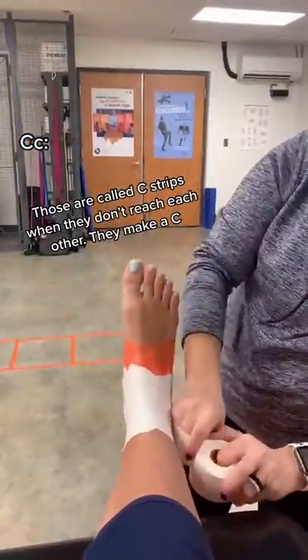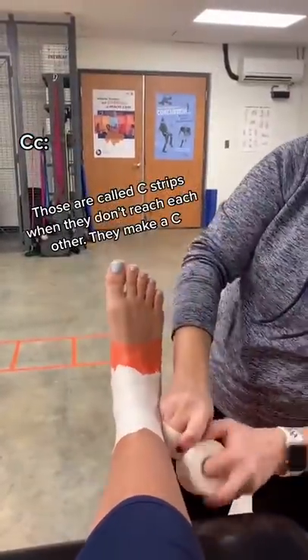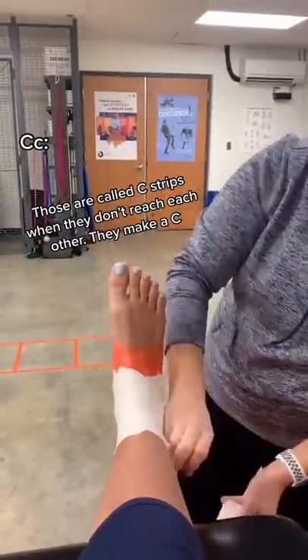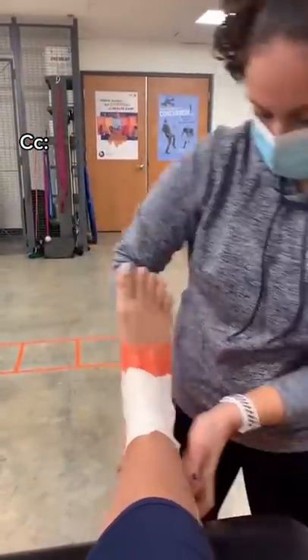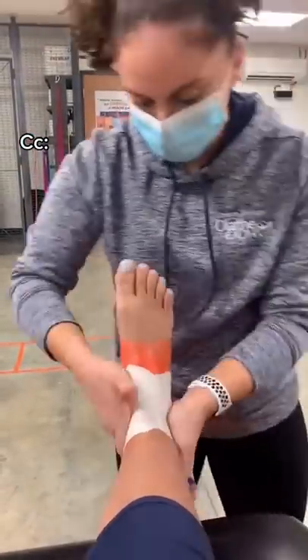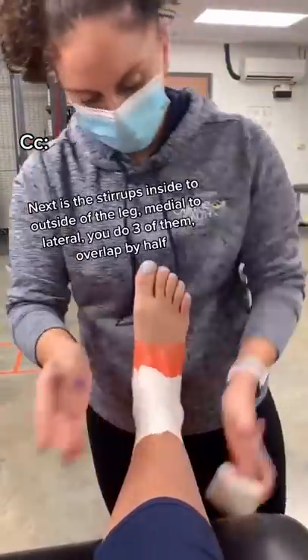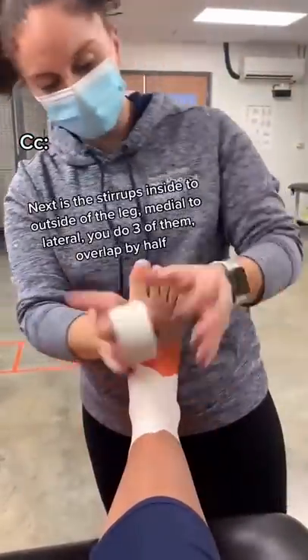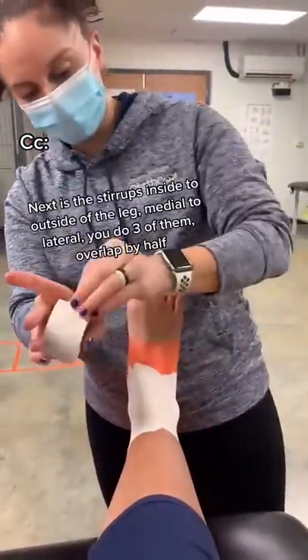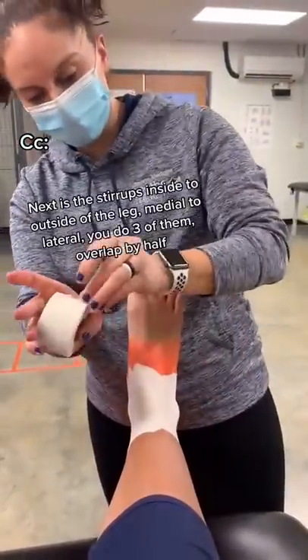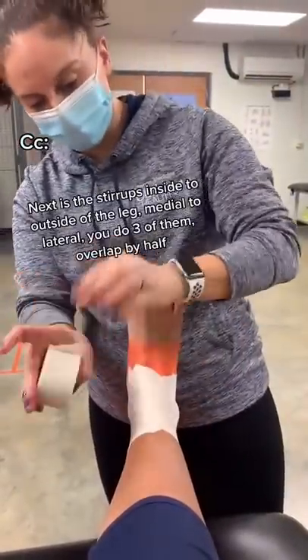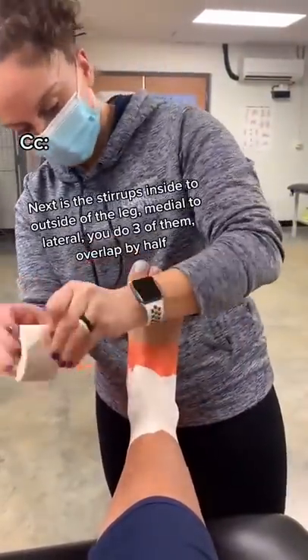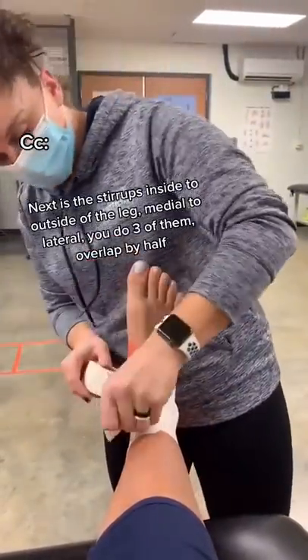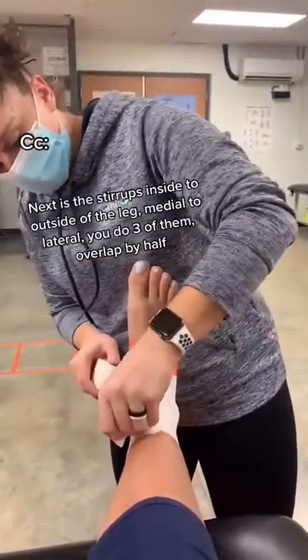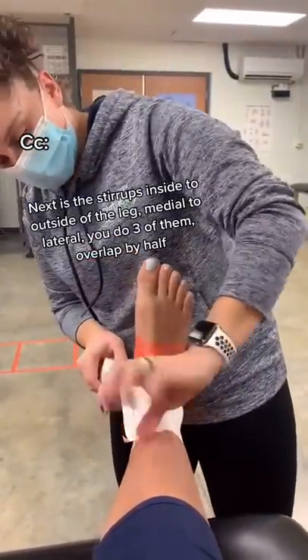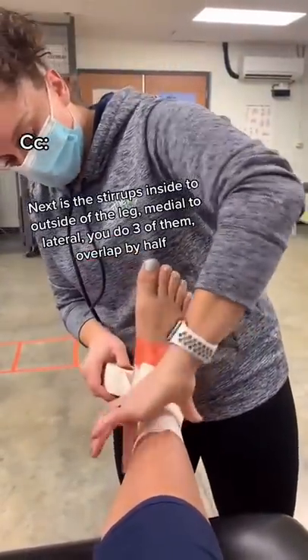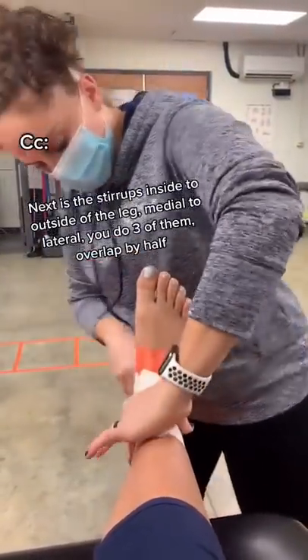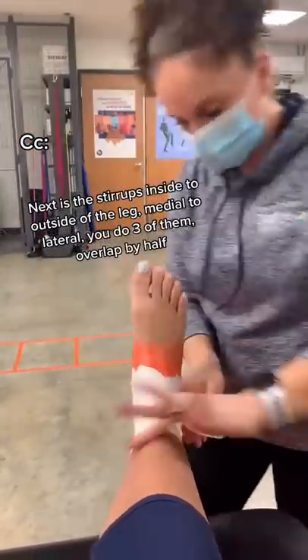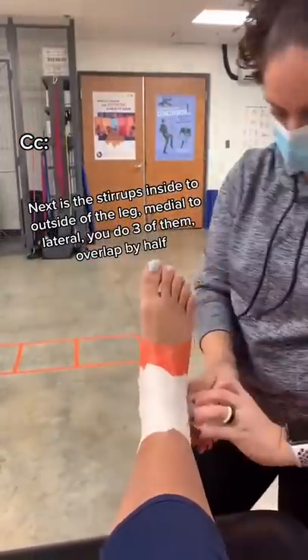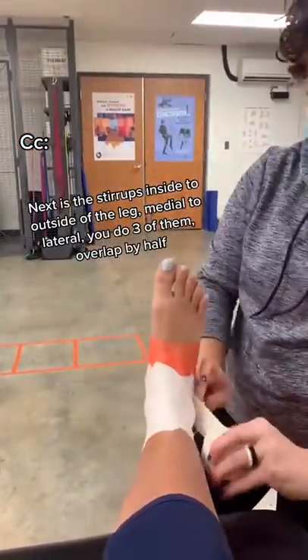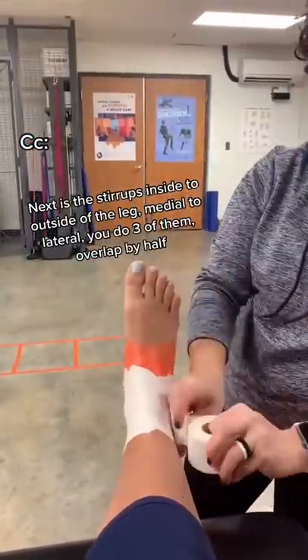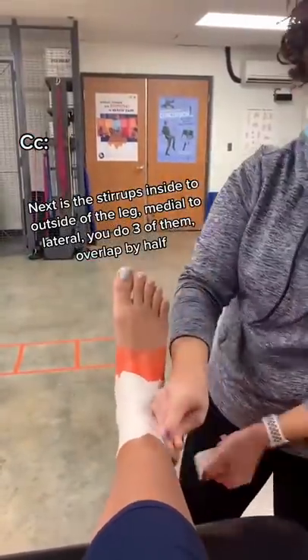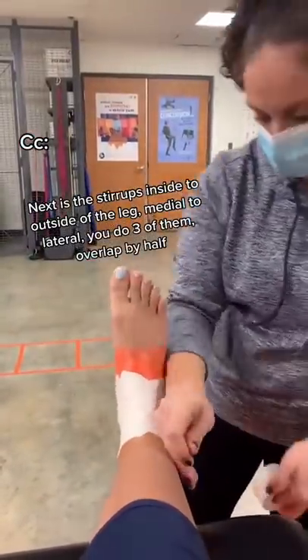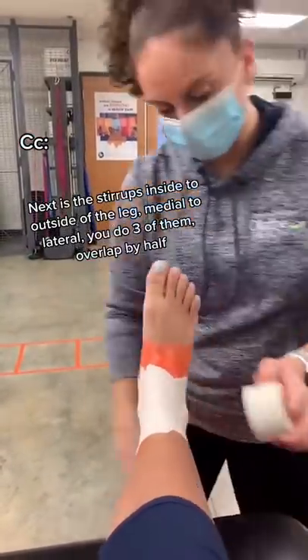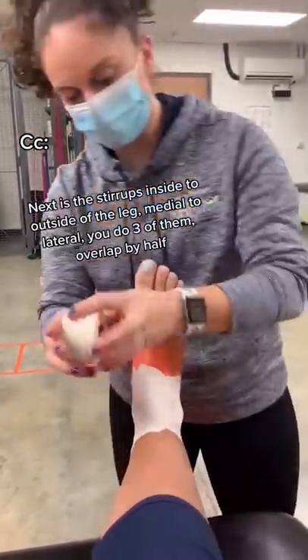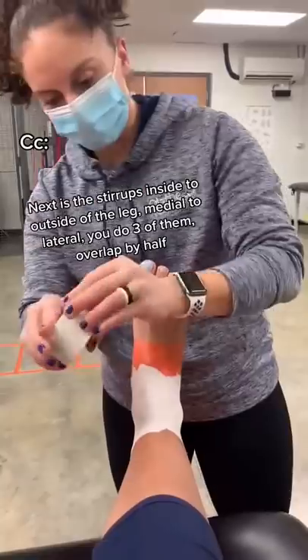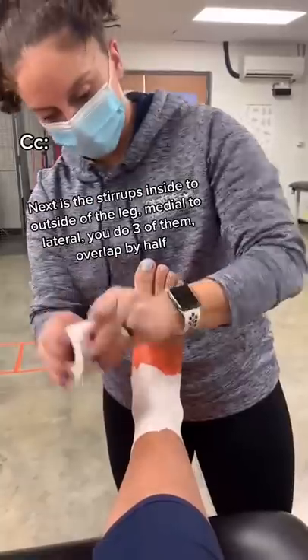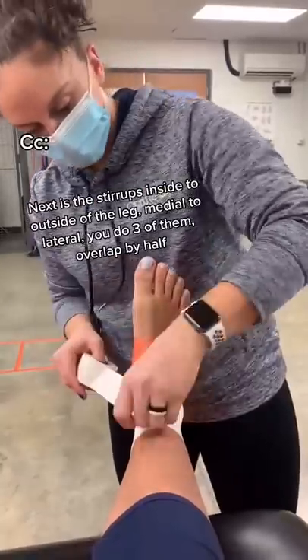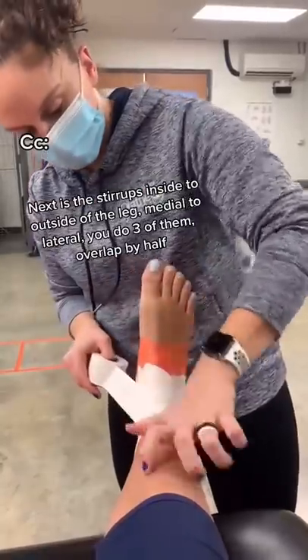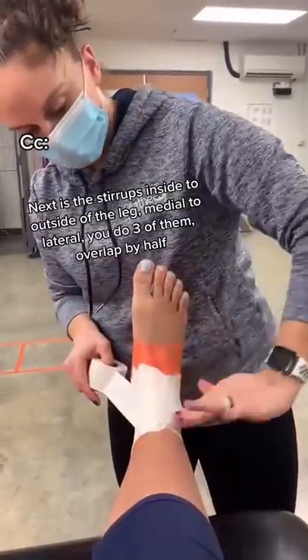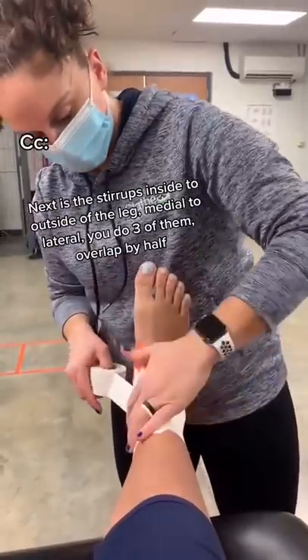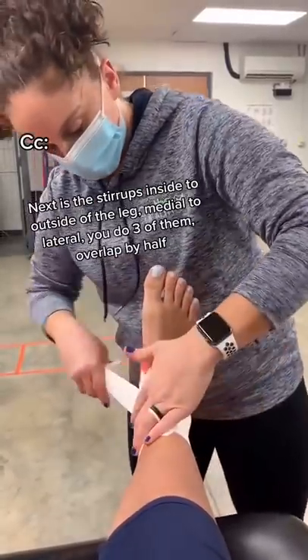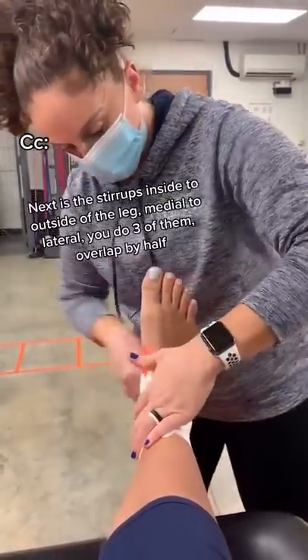Next is the stirrups — inside to outside of the leg, medial to lateral. You do three of them, overlapping by half.